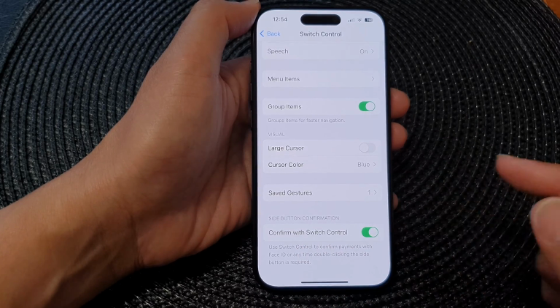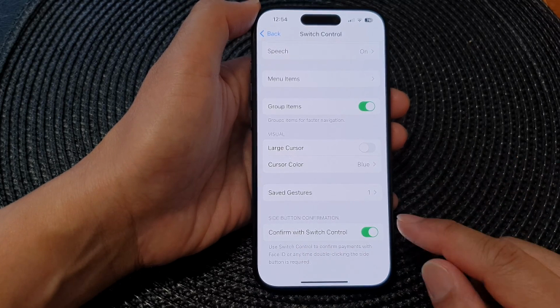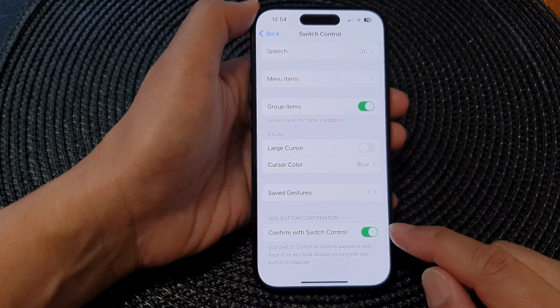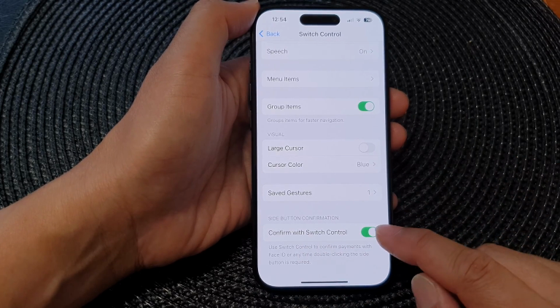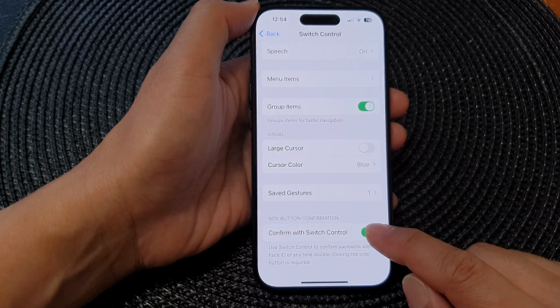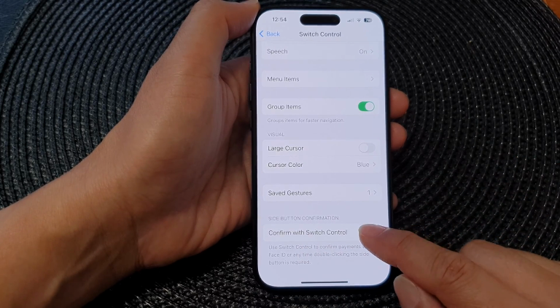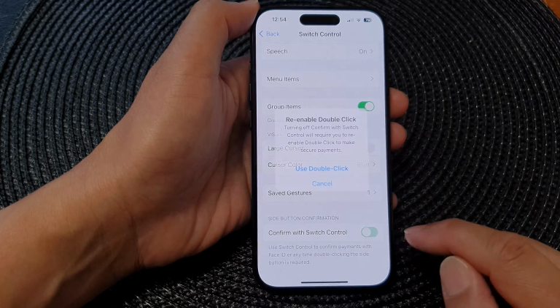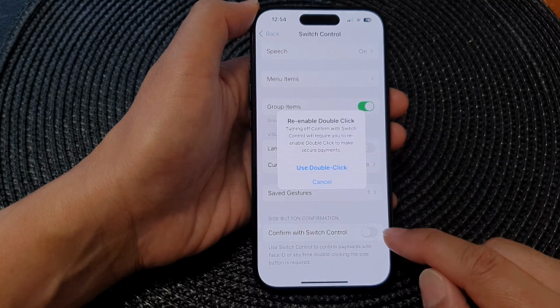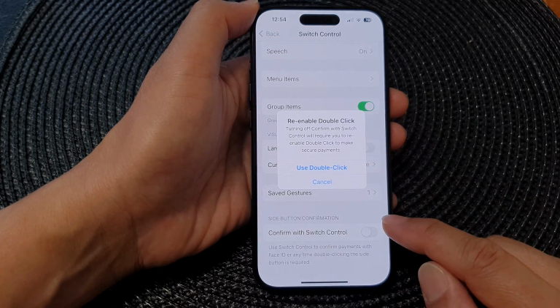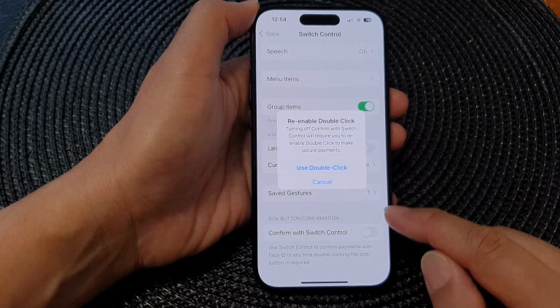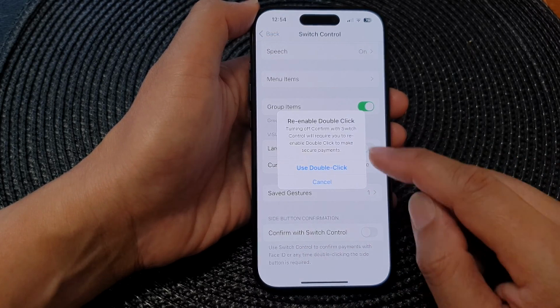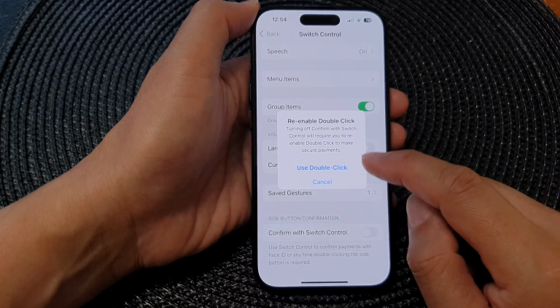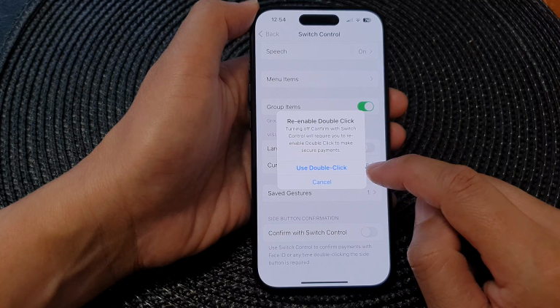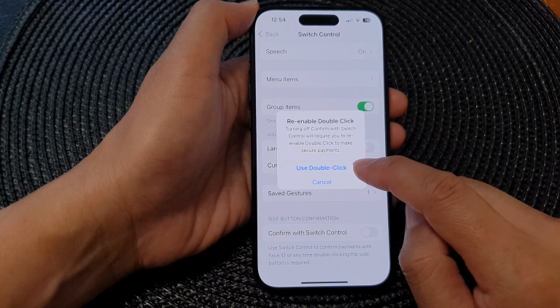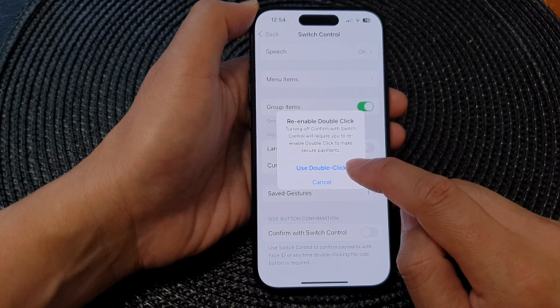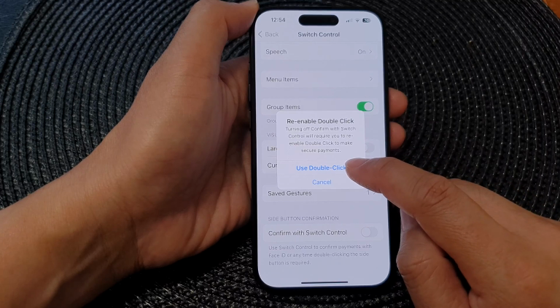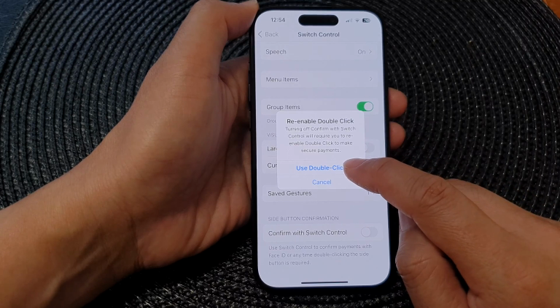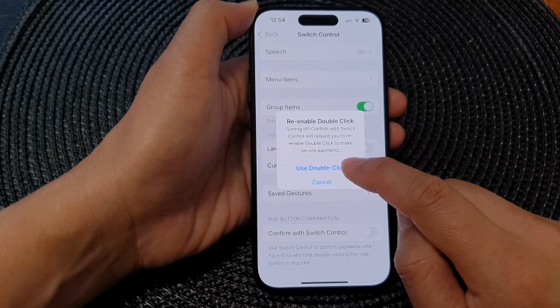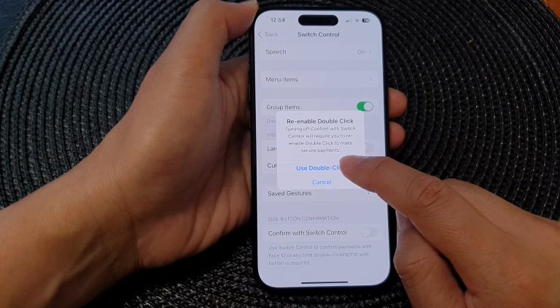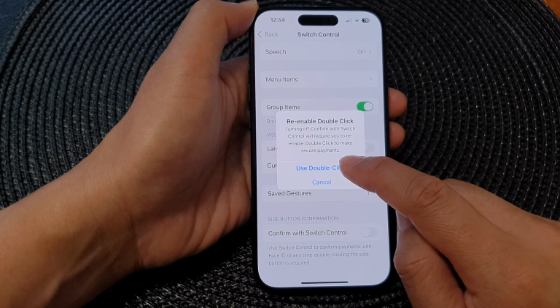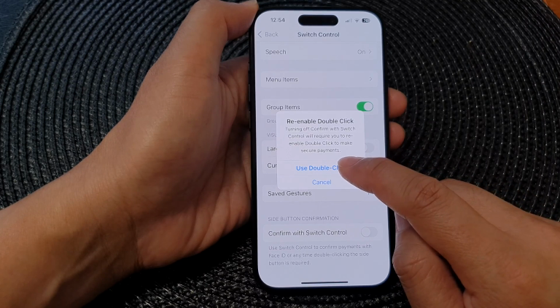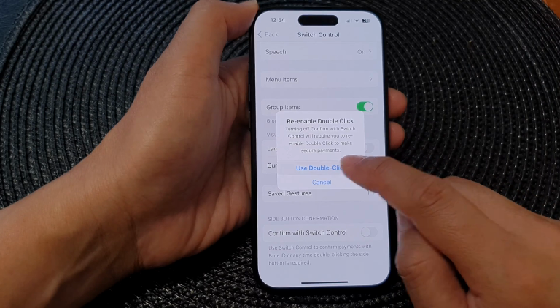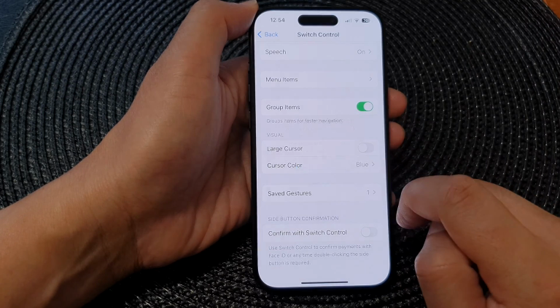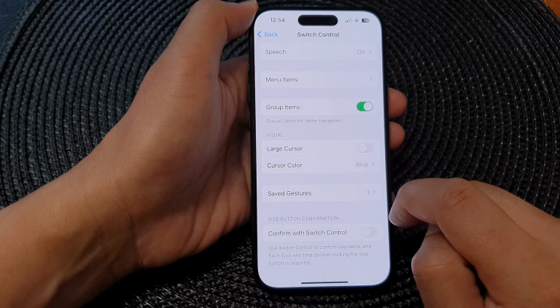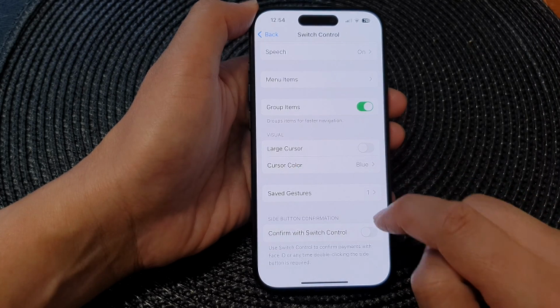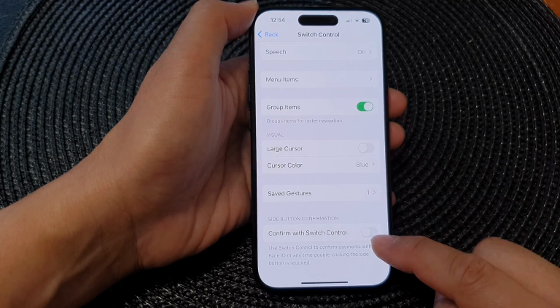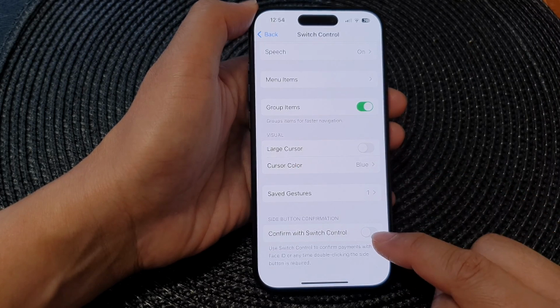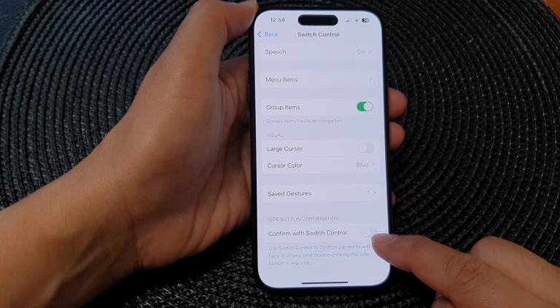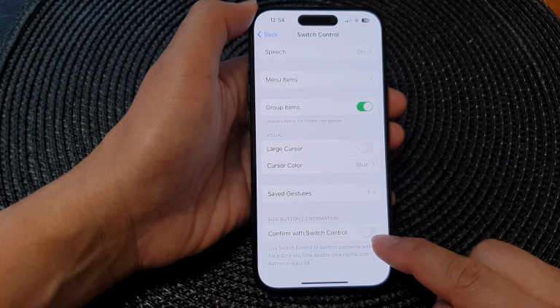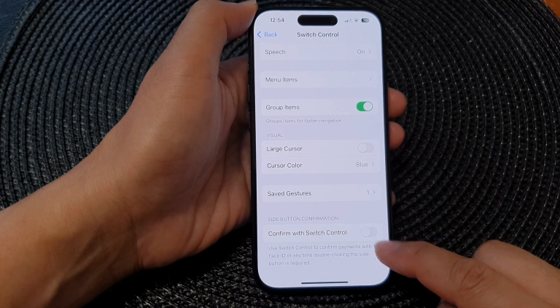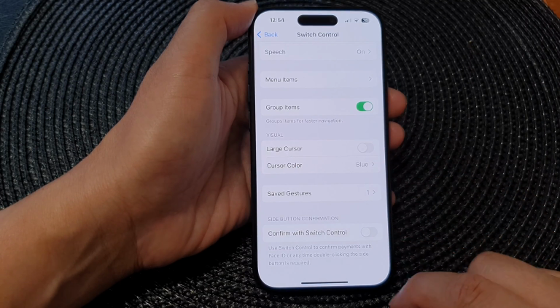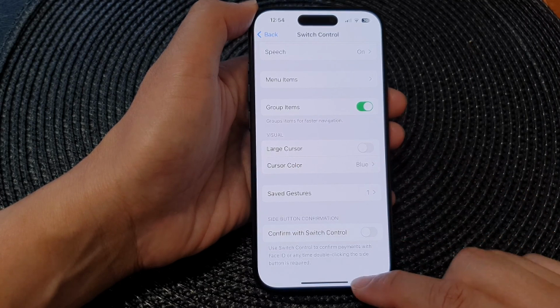To disable, you can just tap on the button and then tap on Use Double Click, and that will allow you to switch it off.